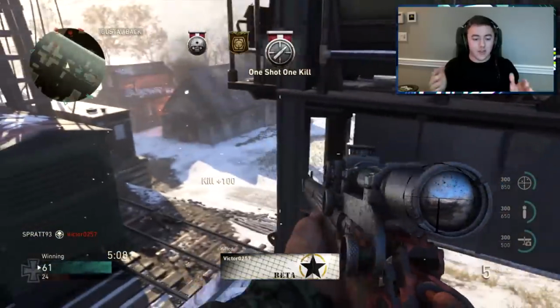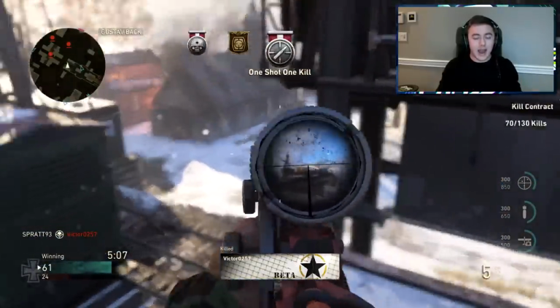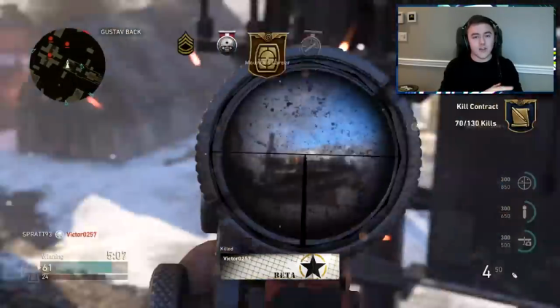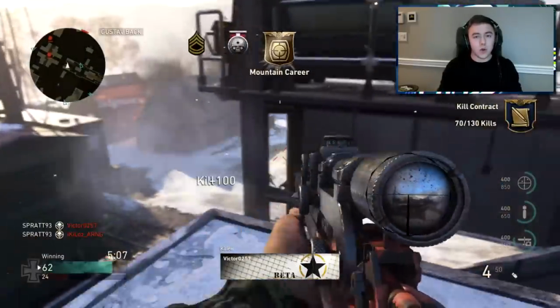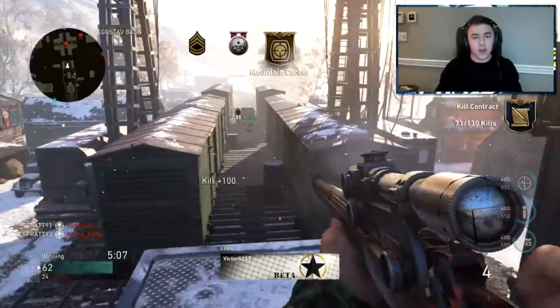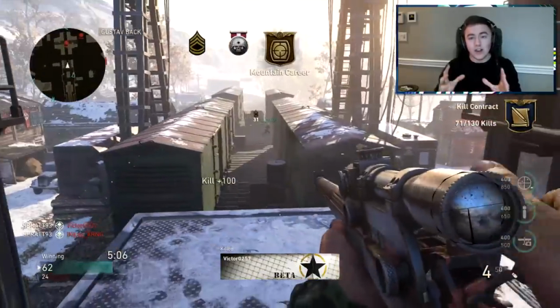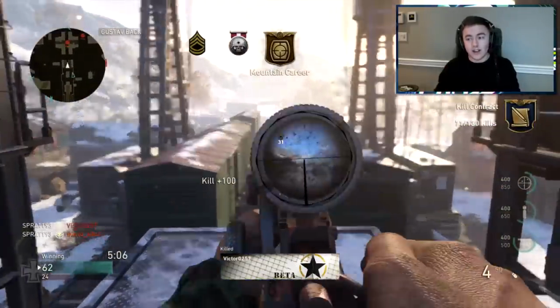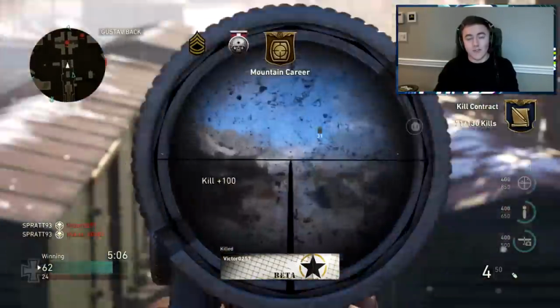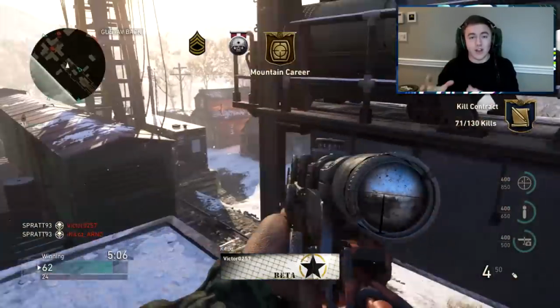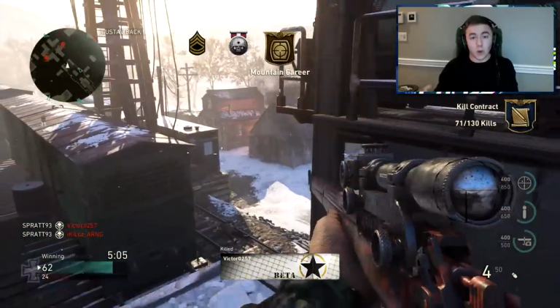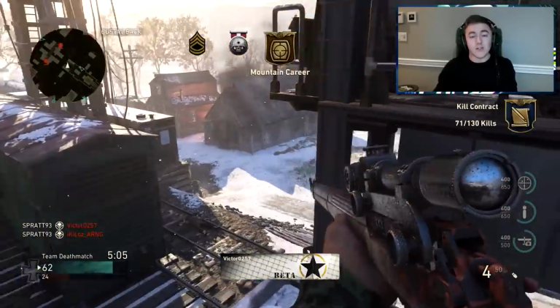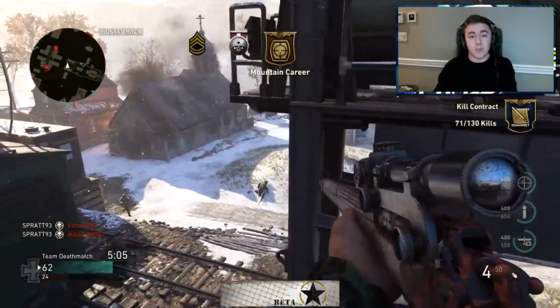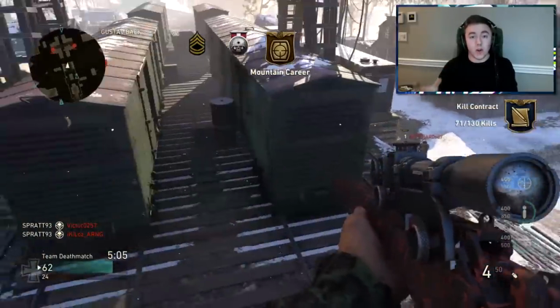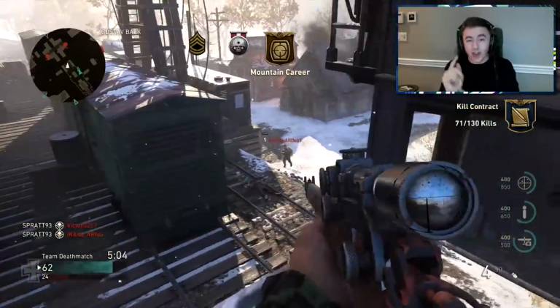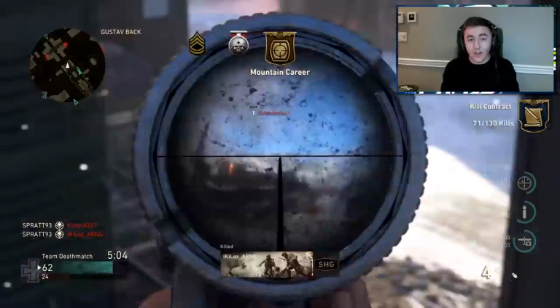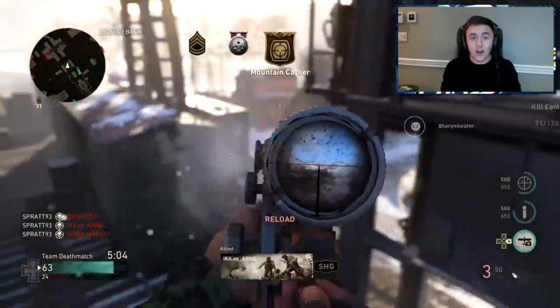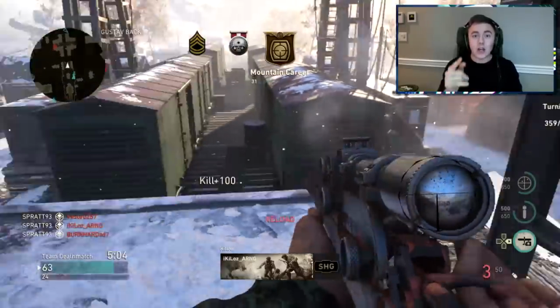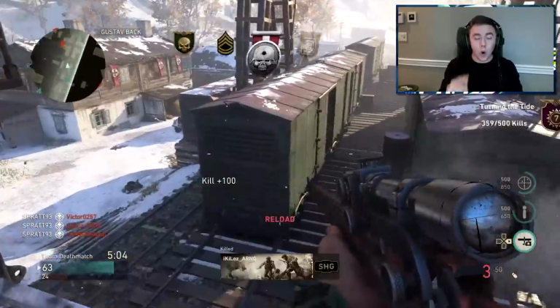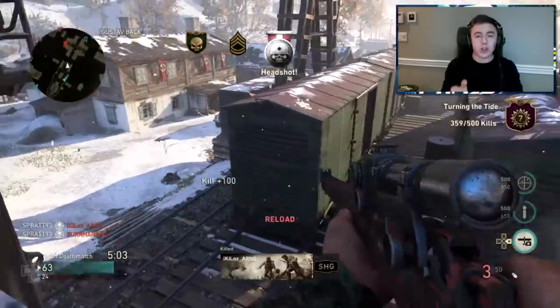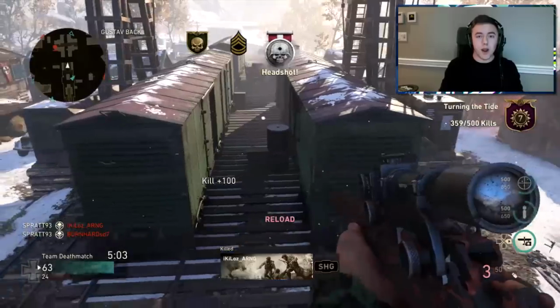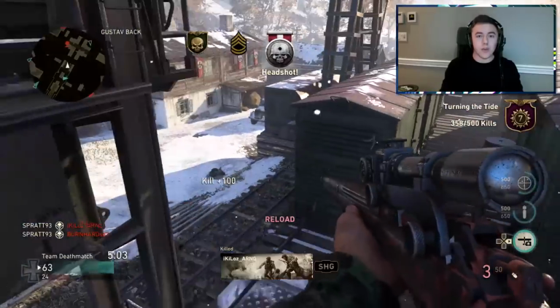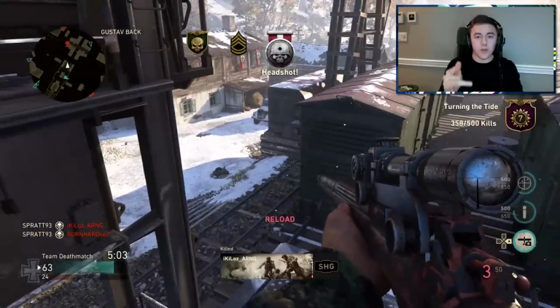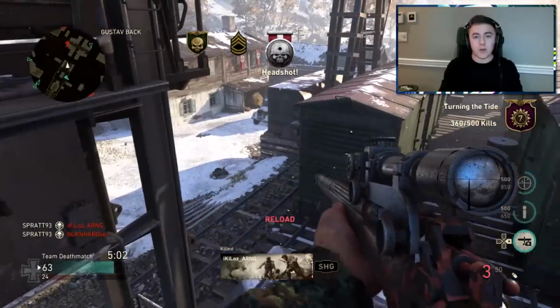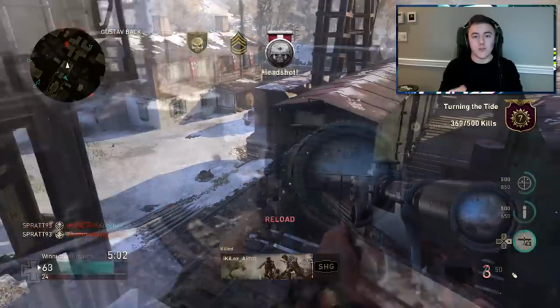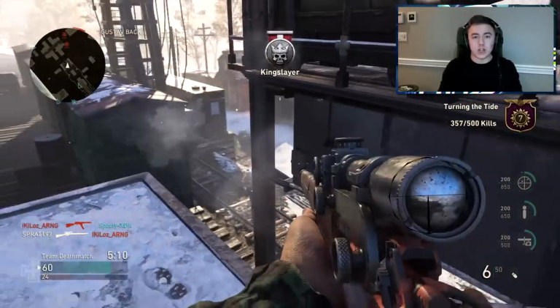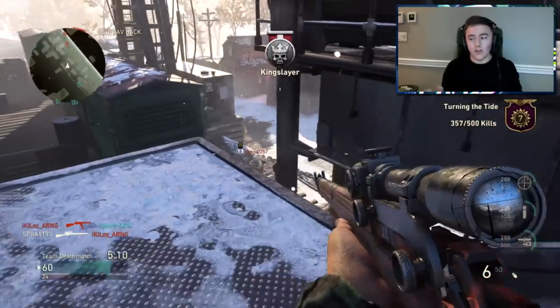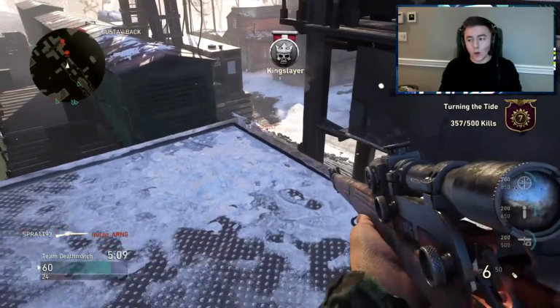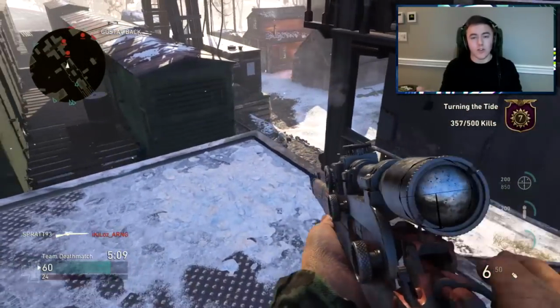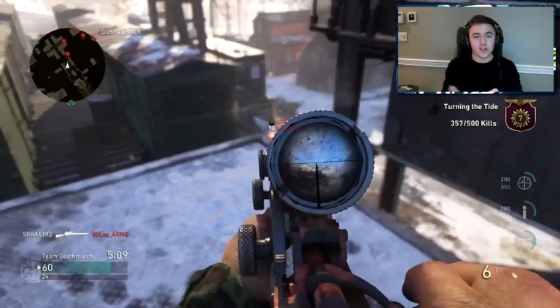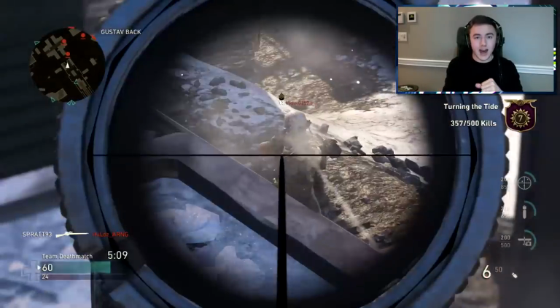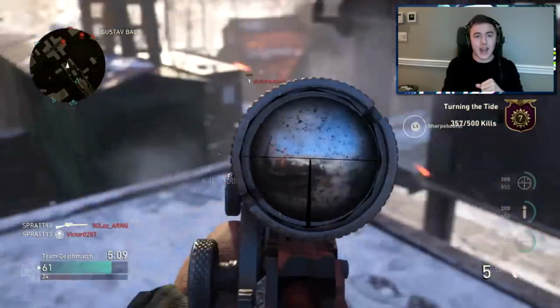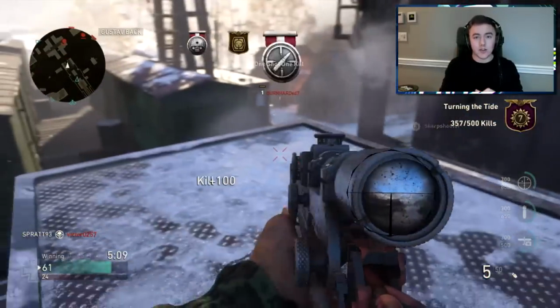If they had aim assist, they lose it on the Mountain Division. If they didn't have it, they still don't have it — unless you hold your breath with the Mountain Division, in which case you get some slight aim assist.